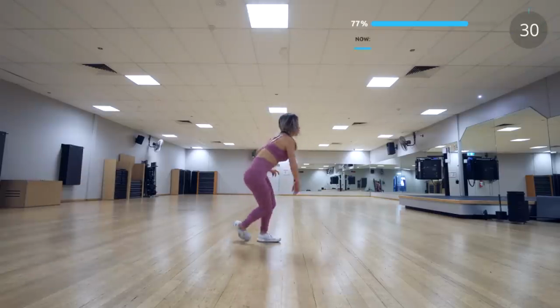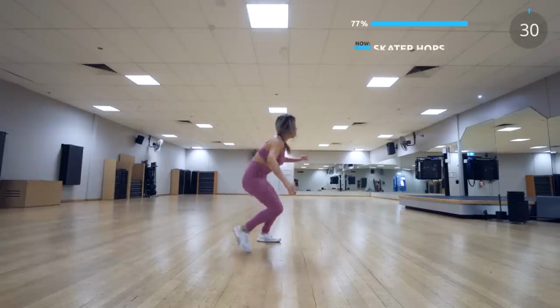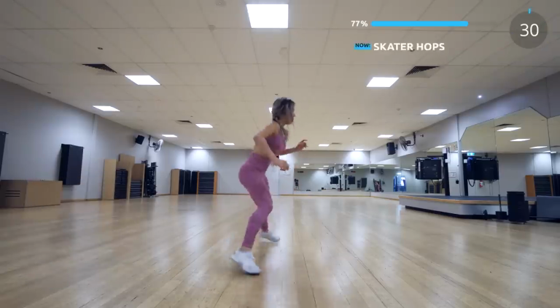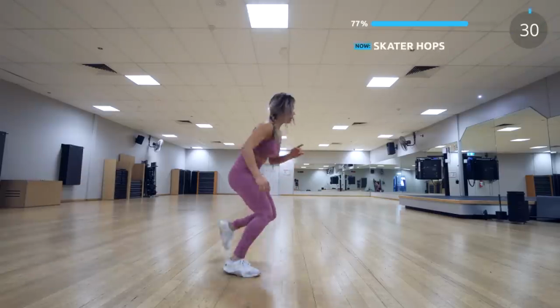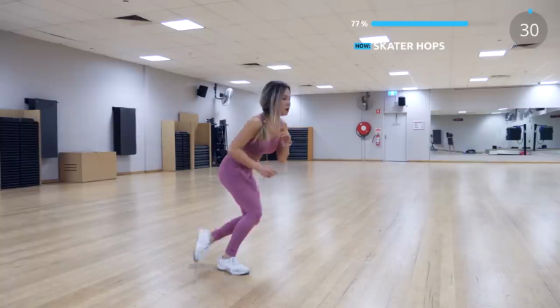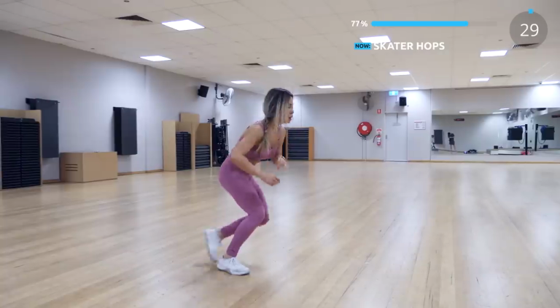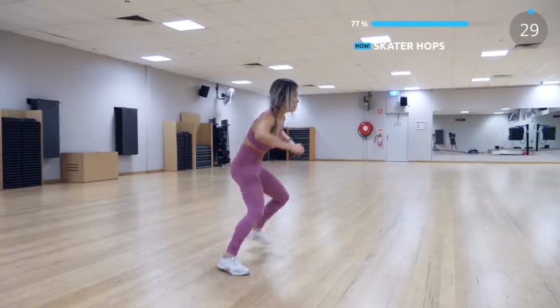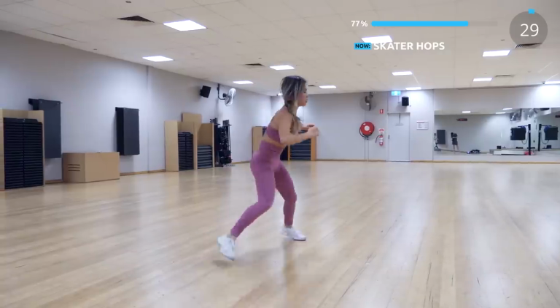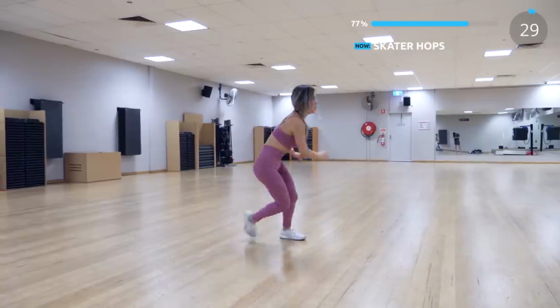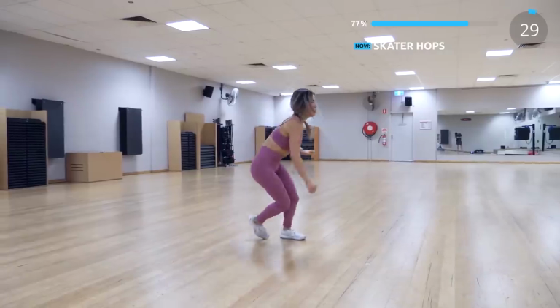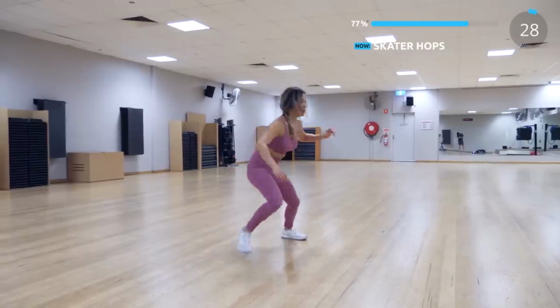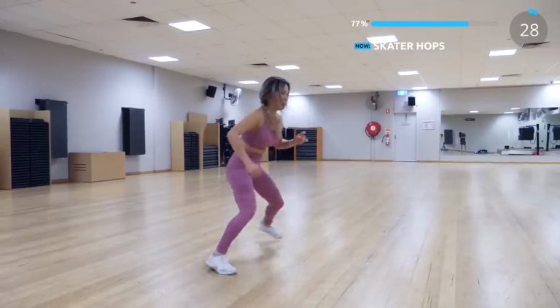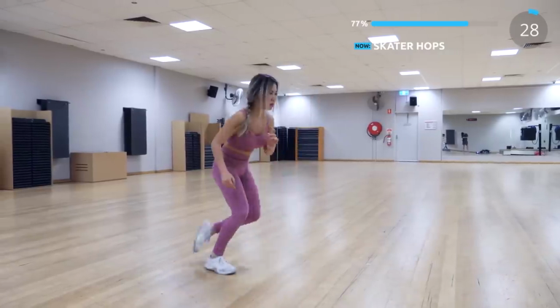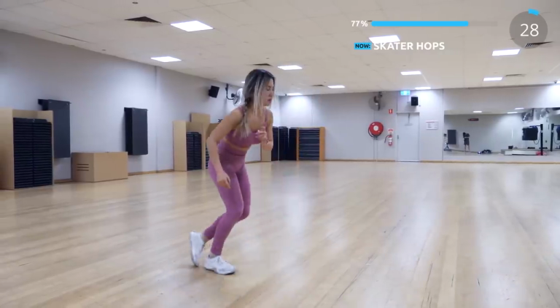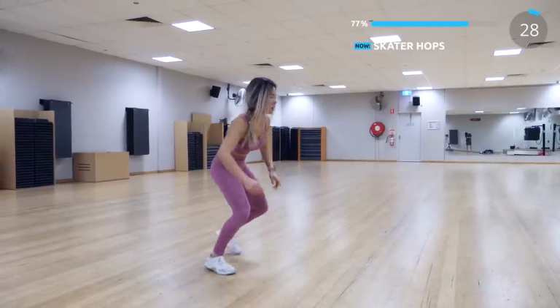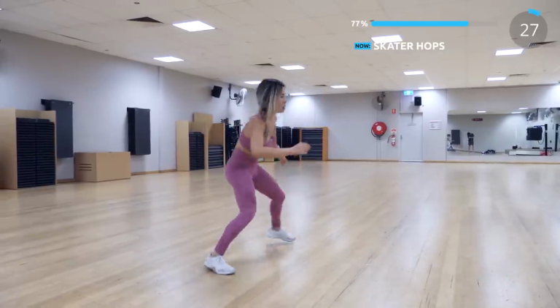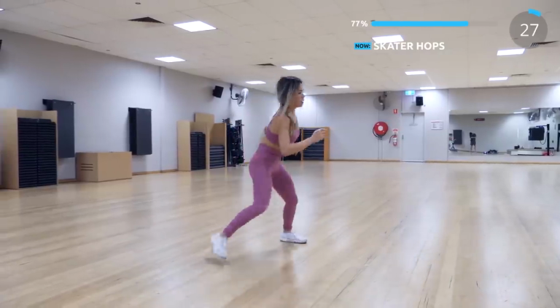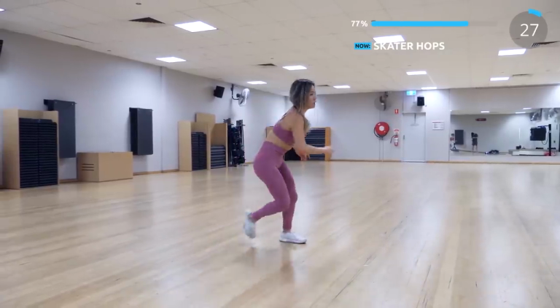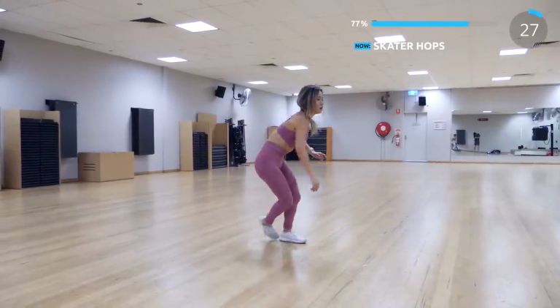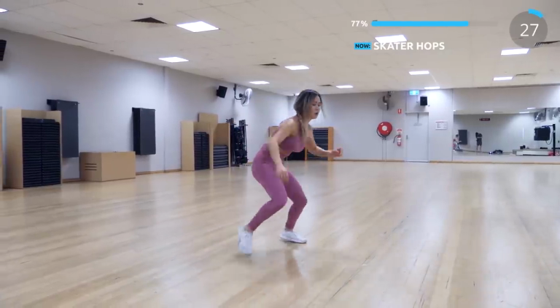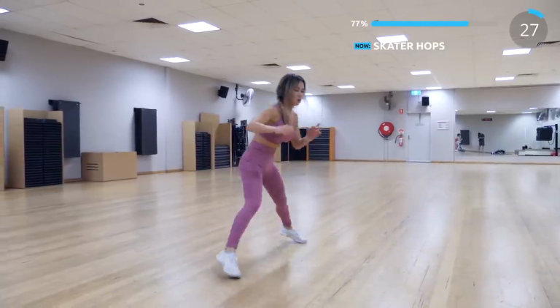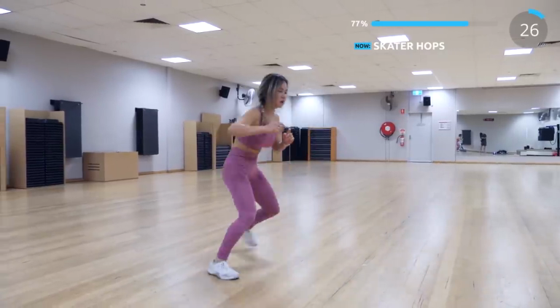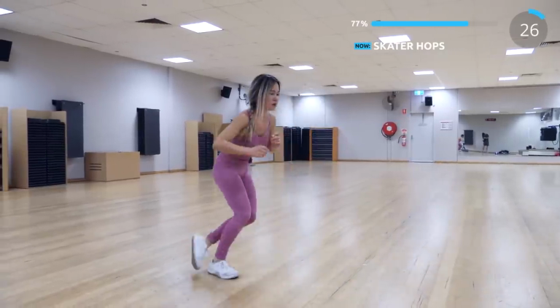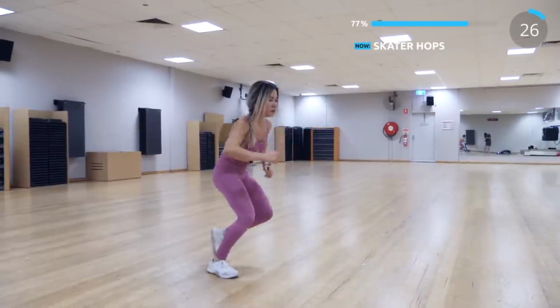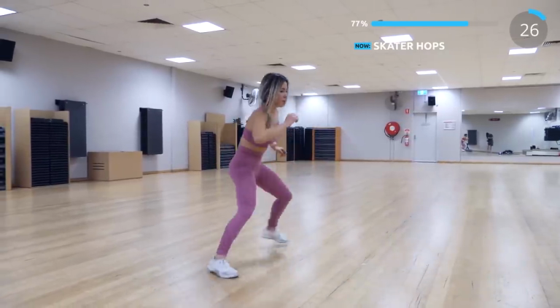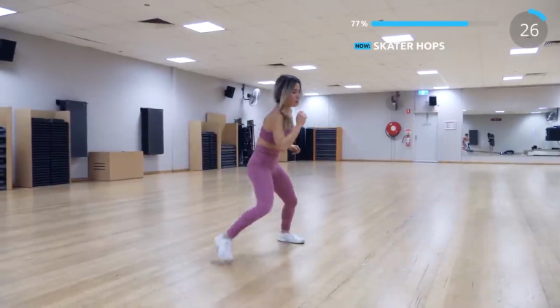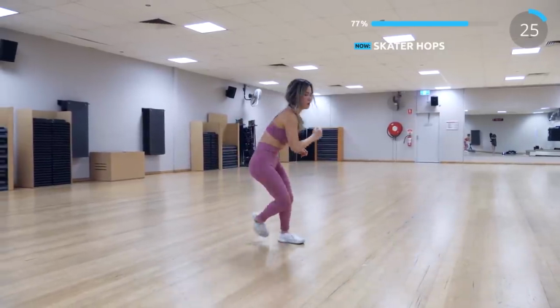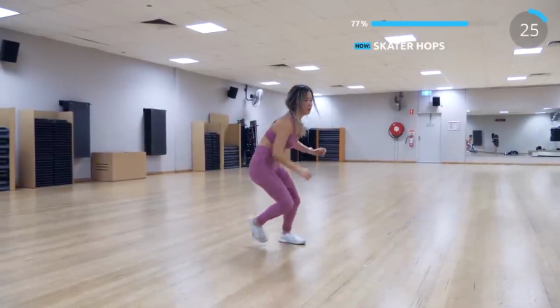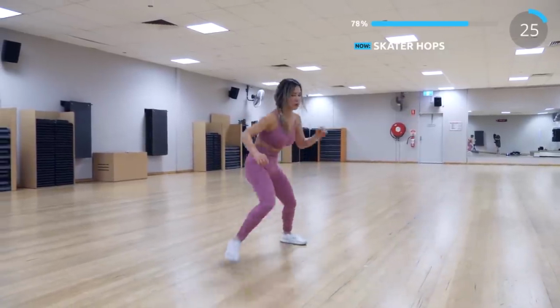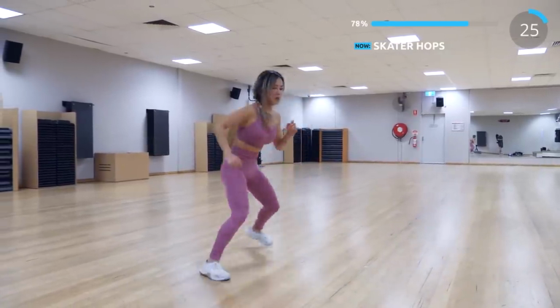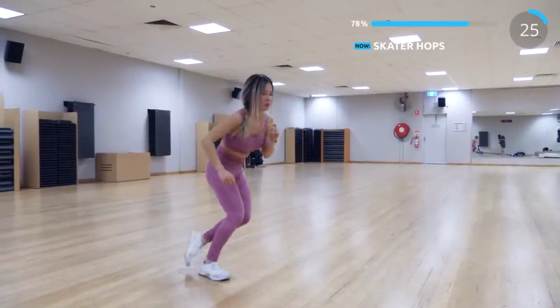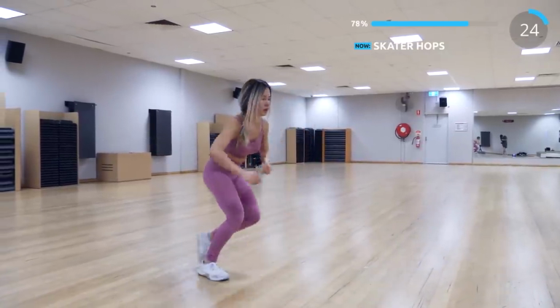The next exercise is skater hops. Take a big jump or a big step, but land softly if you're taking a jump.